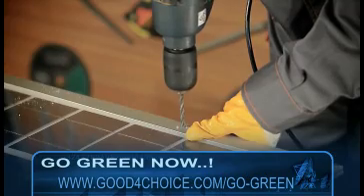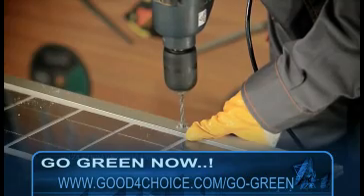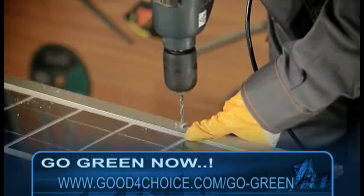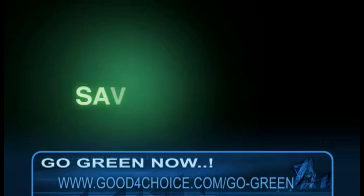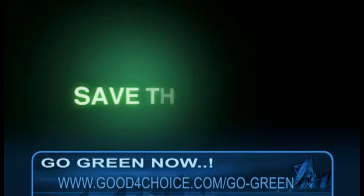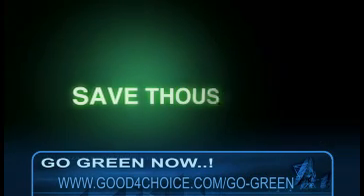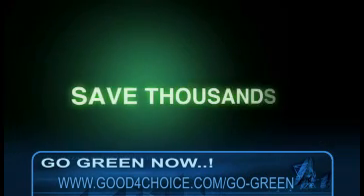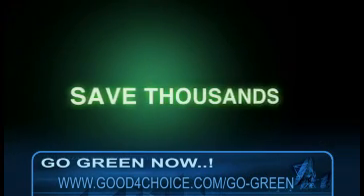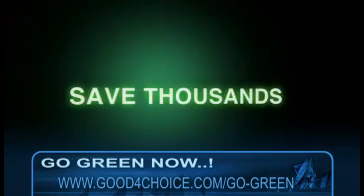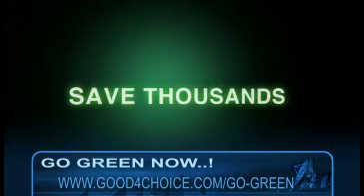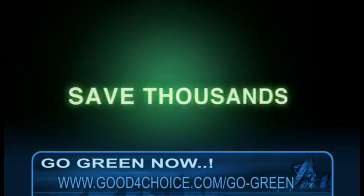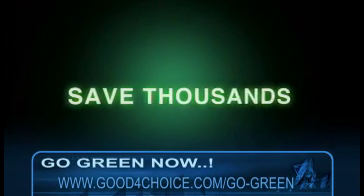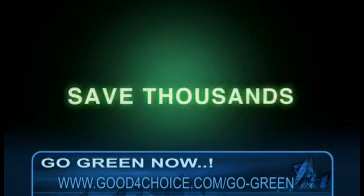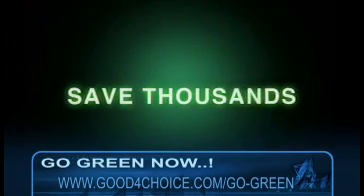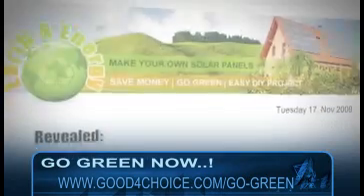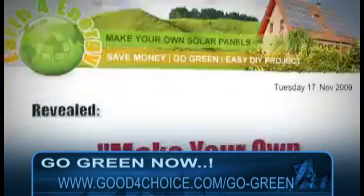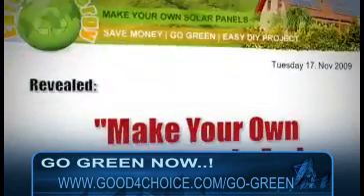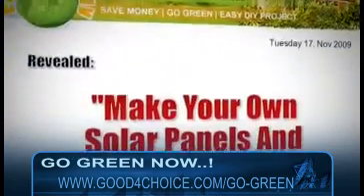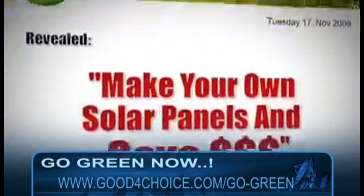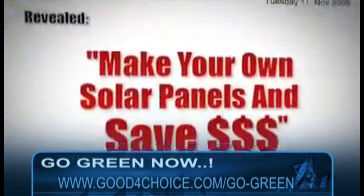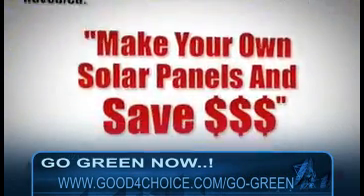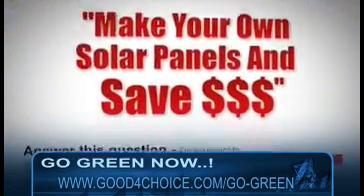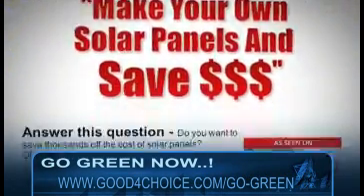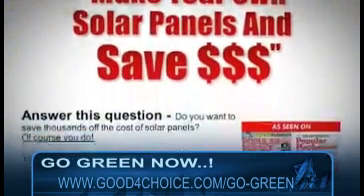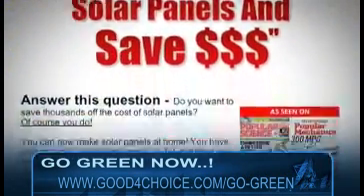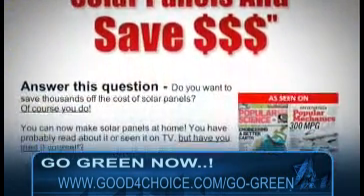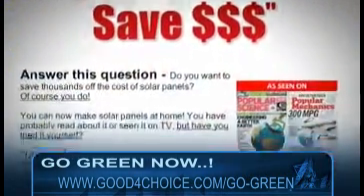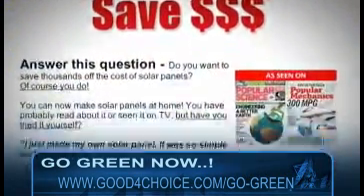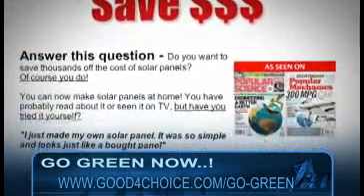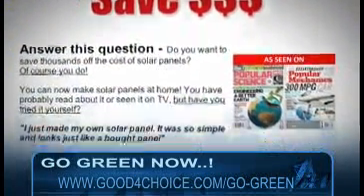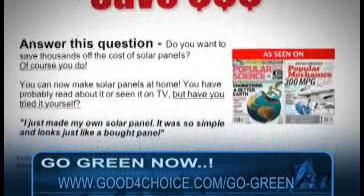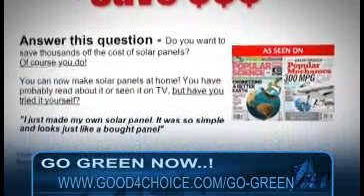So, to save thousands of dollars — the only place that has a love it or it's free guarantee.